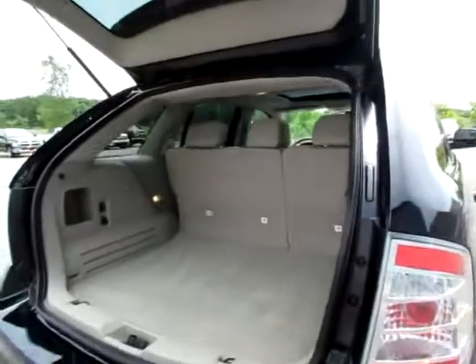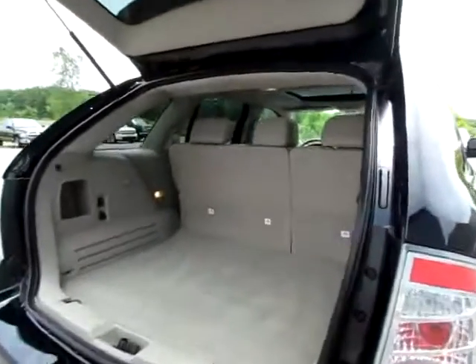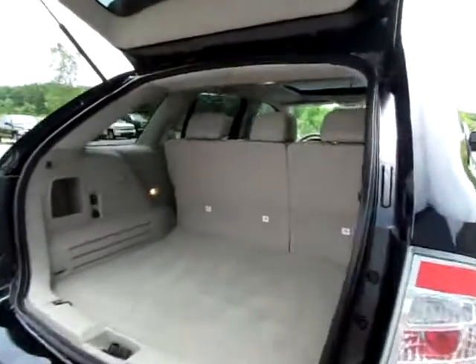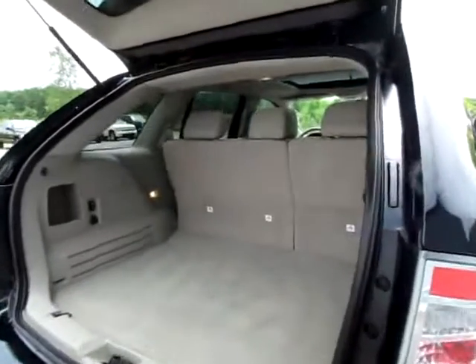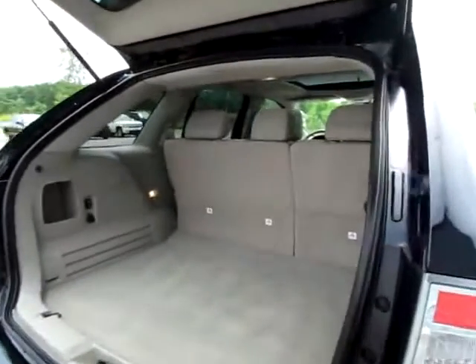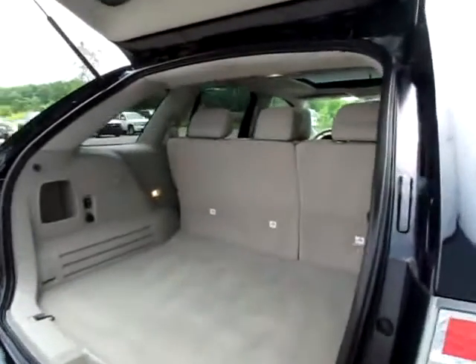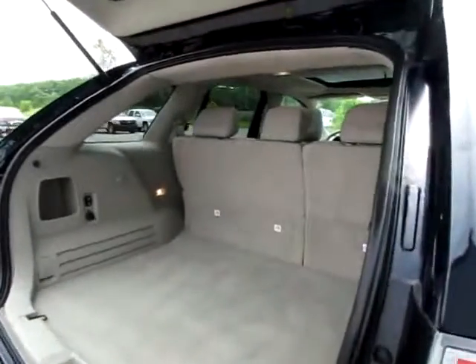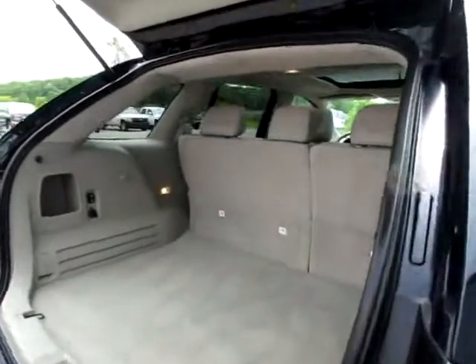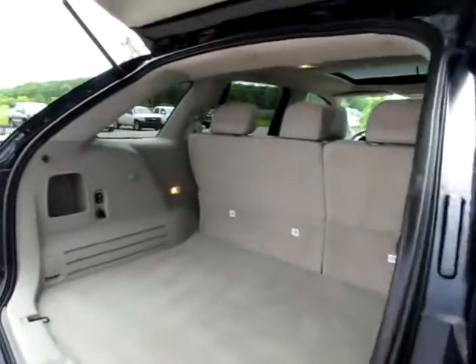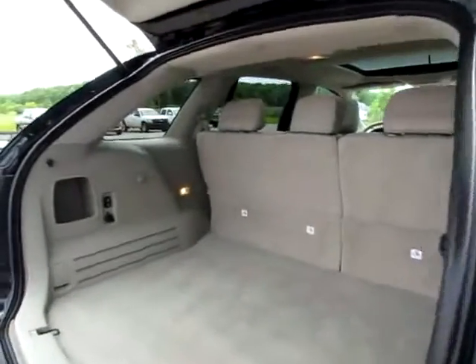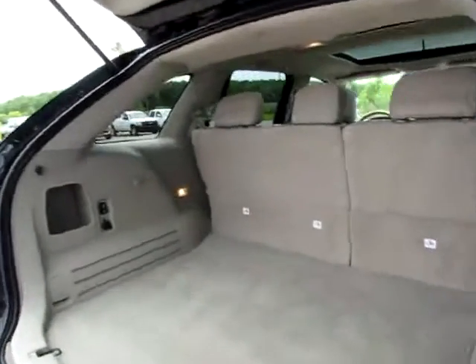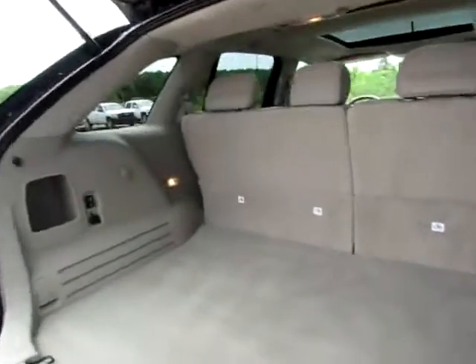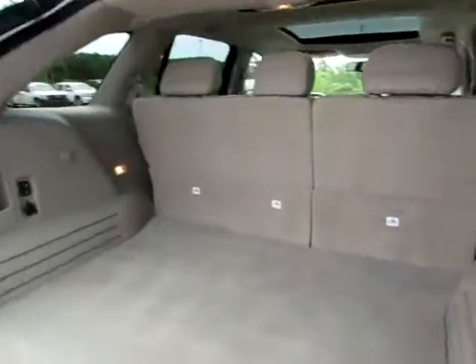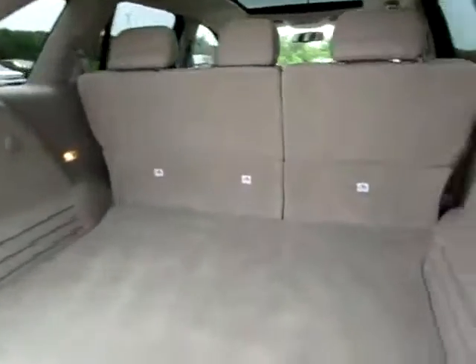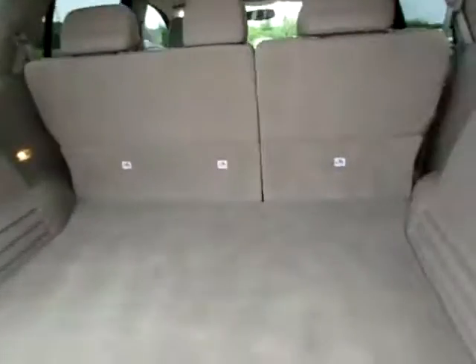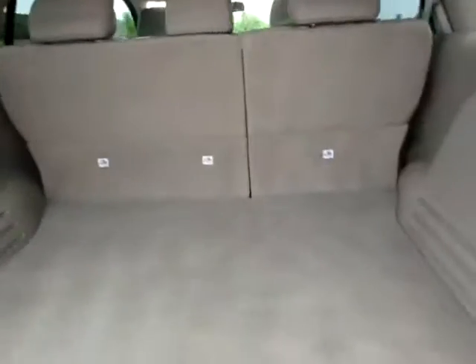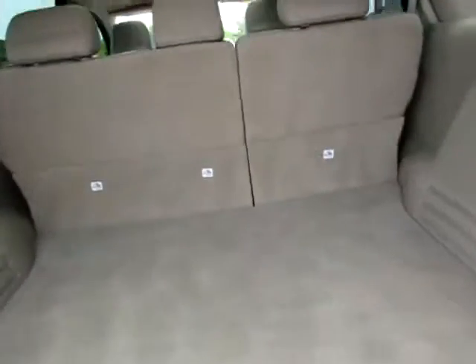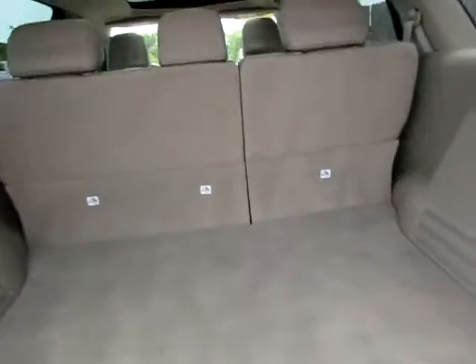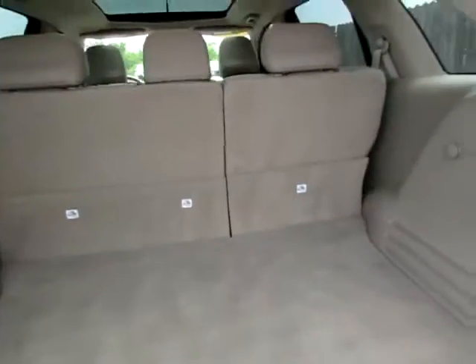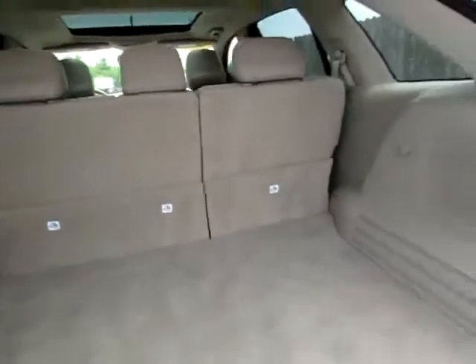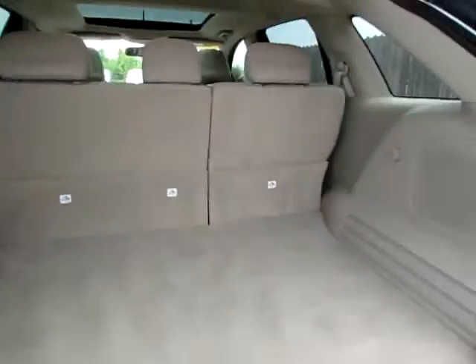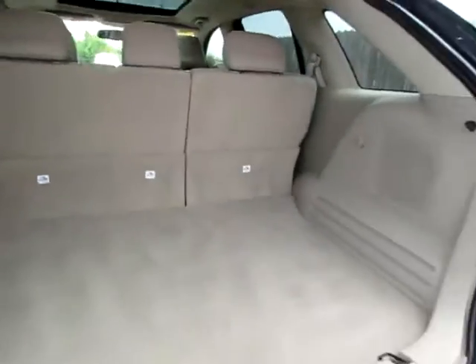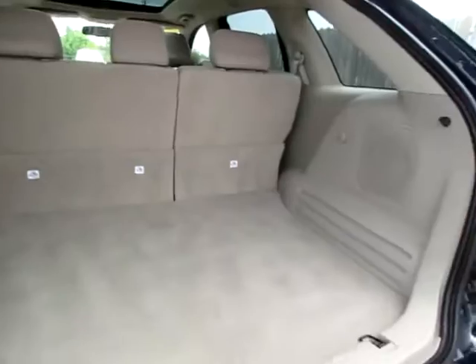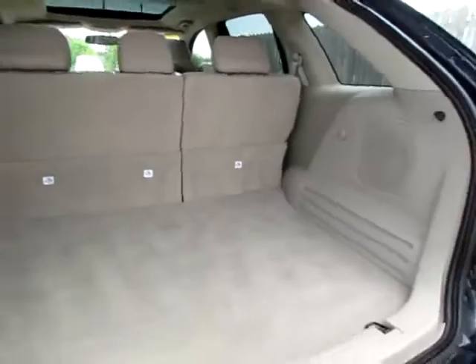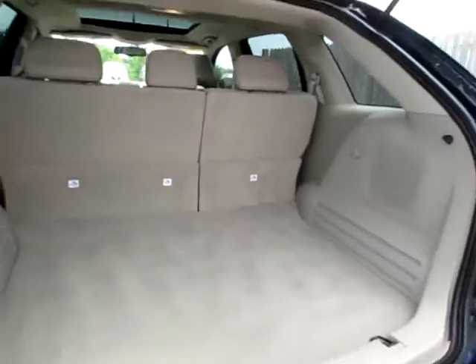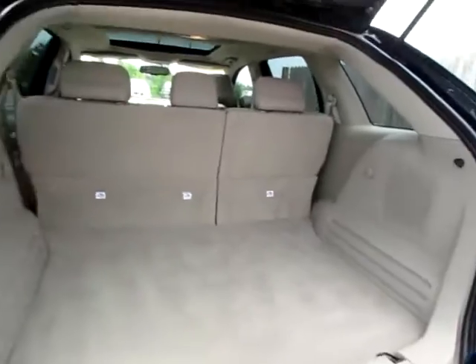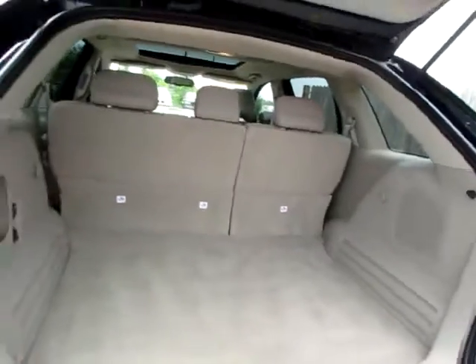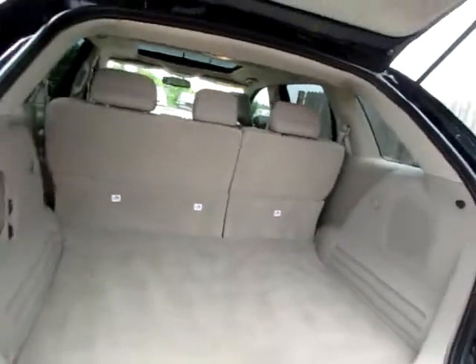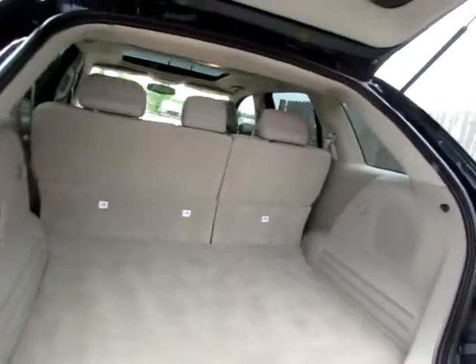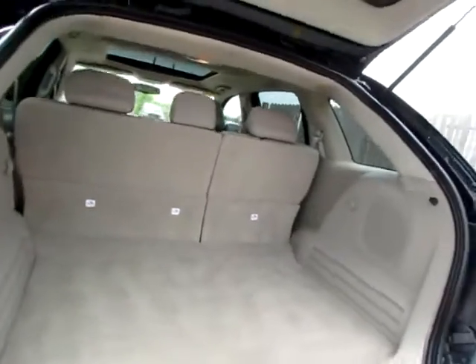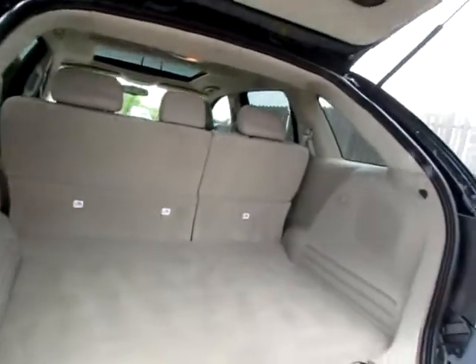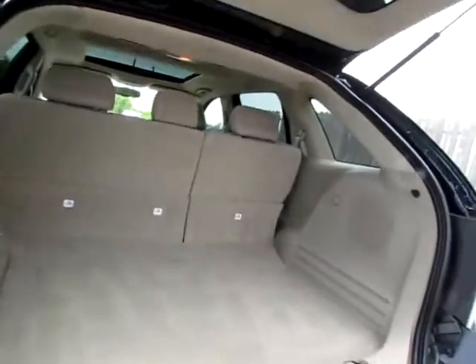As you can see, we've got a ton of cargo space — plenty of room for any luggage or groceries you may have.